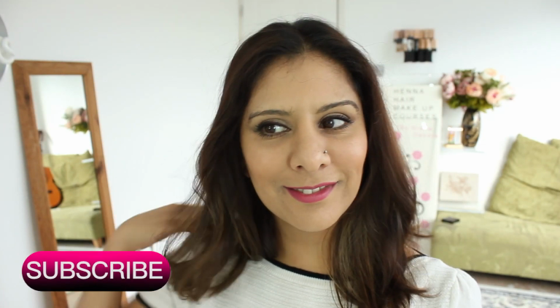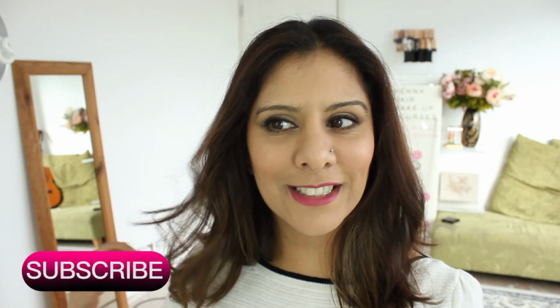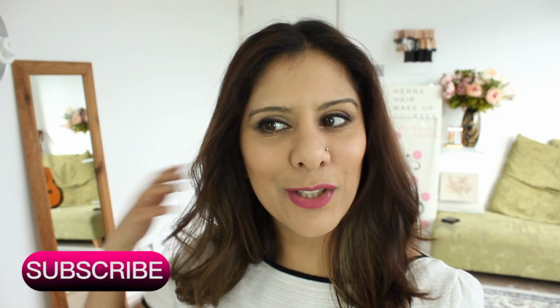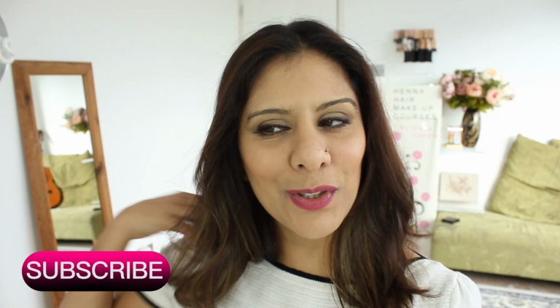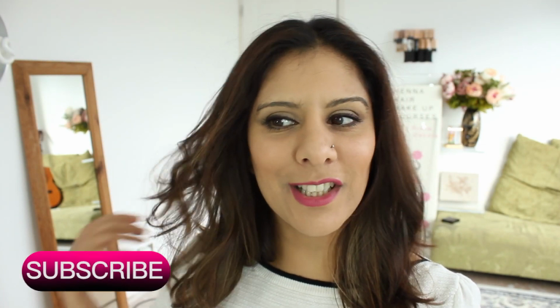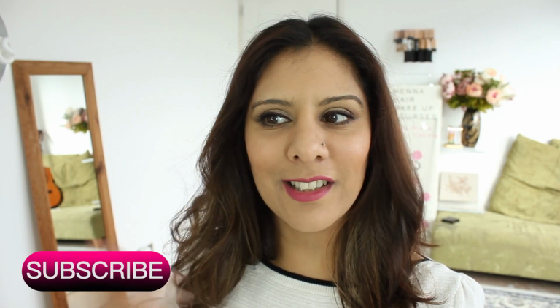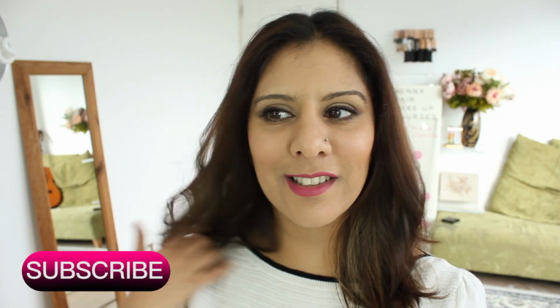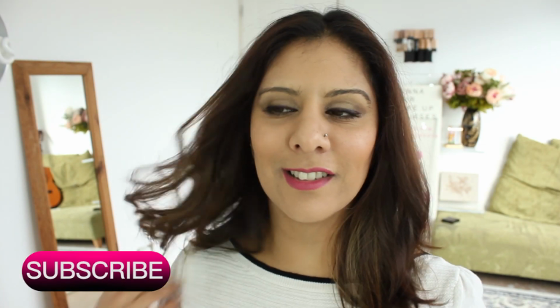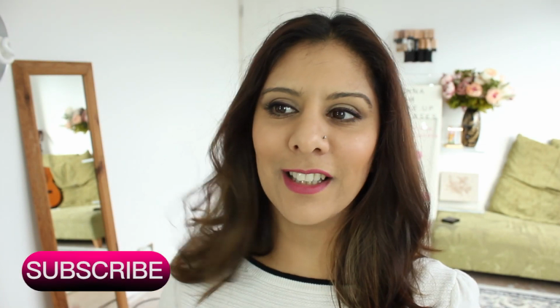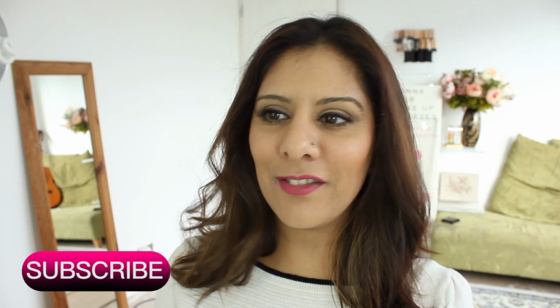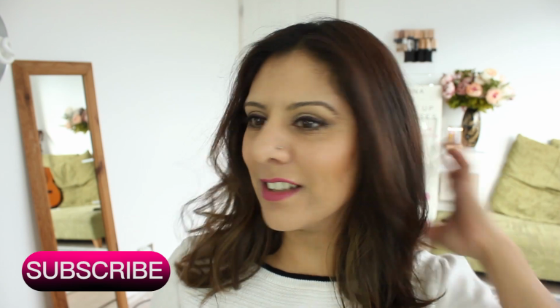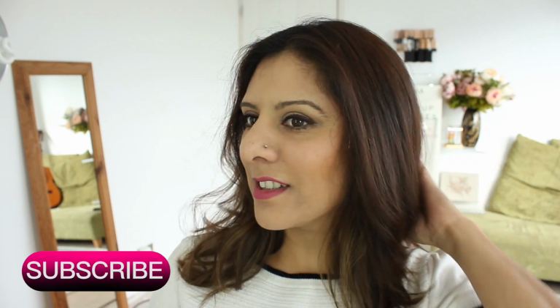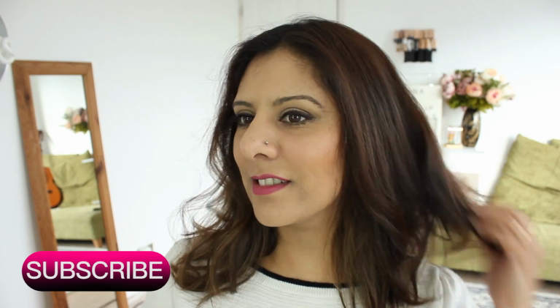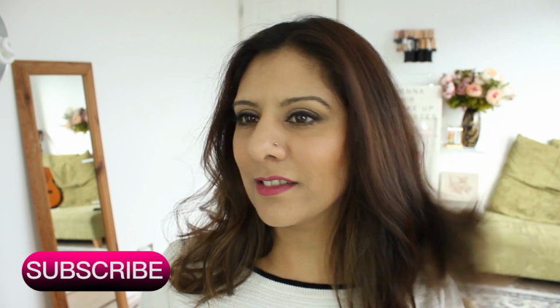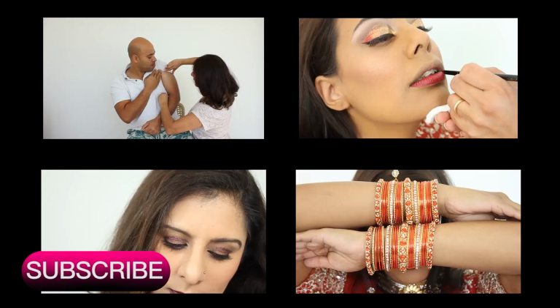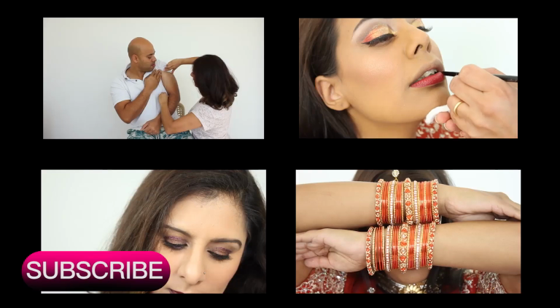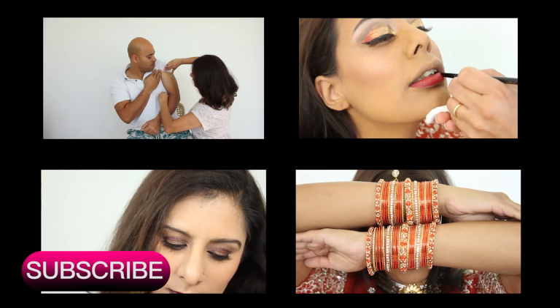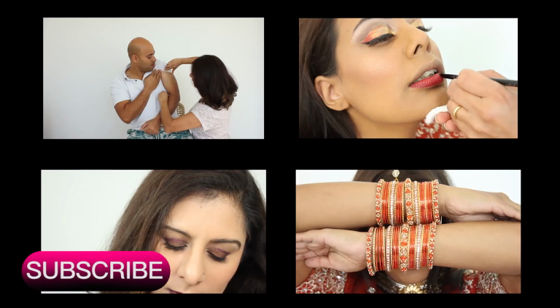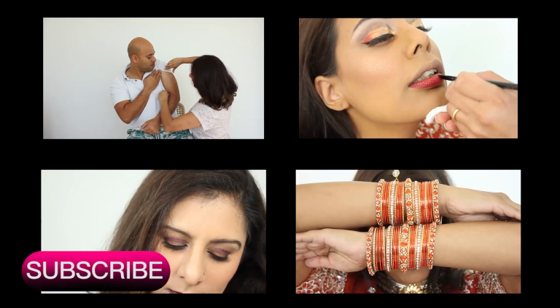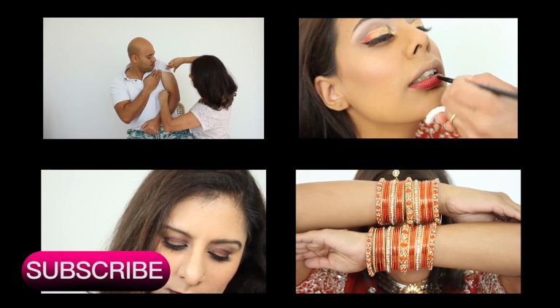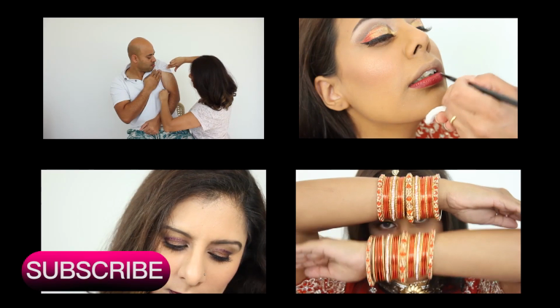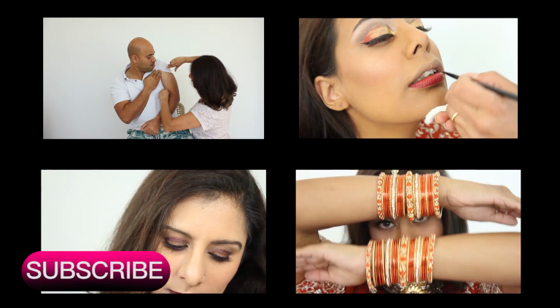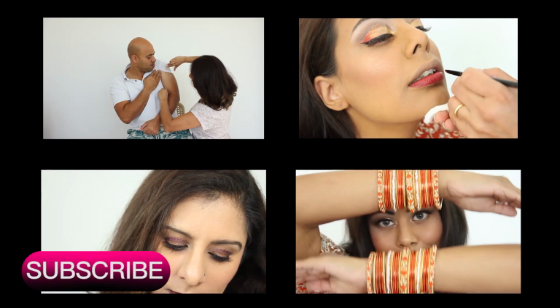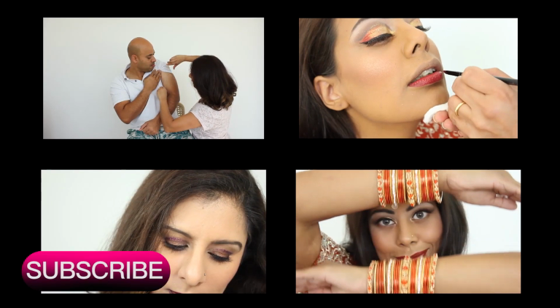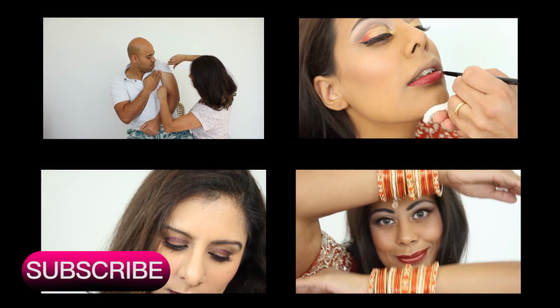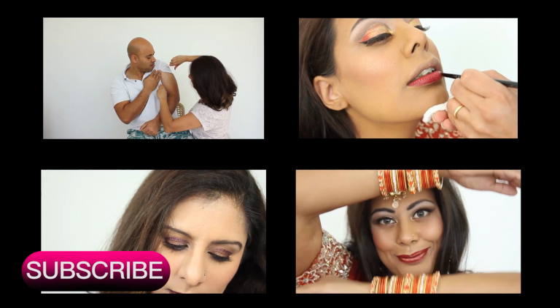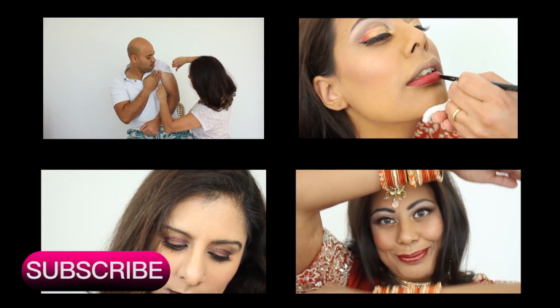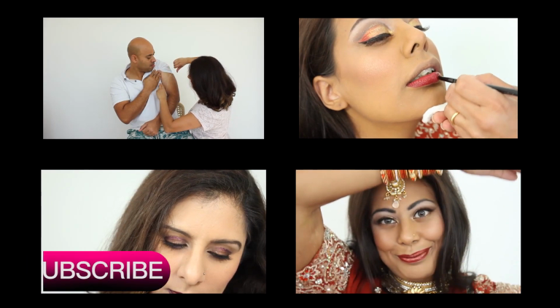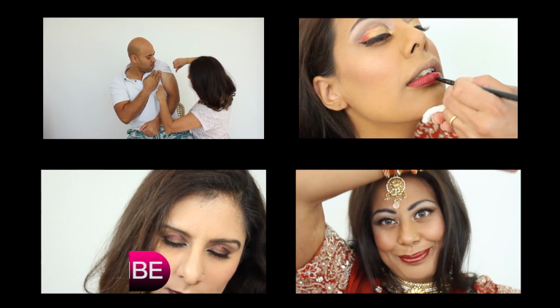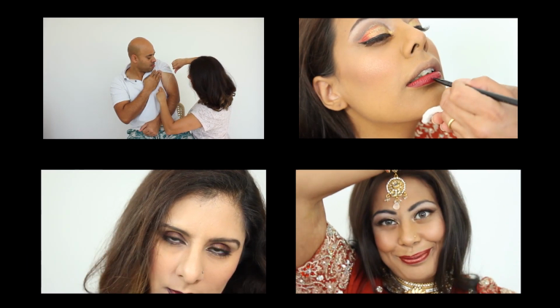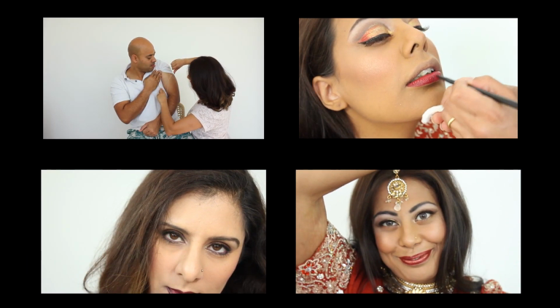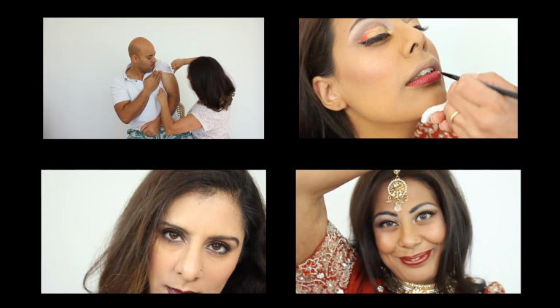It's gorgeous, I love it! If you like this one, please do check out my other tutorials.